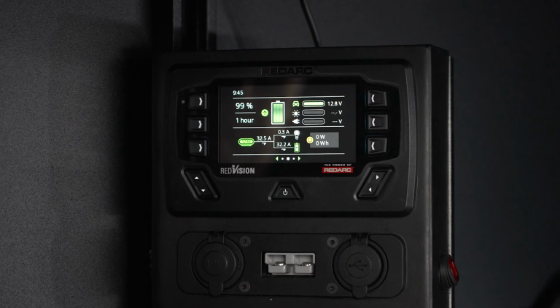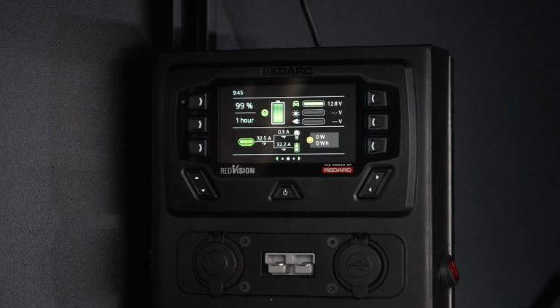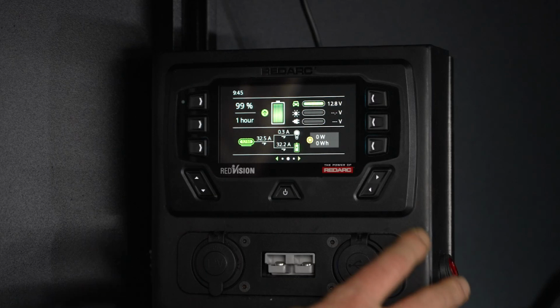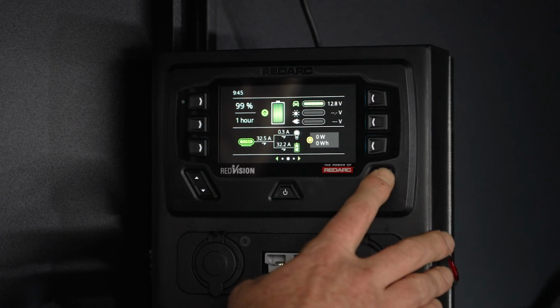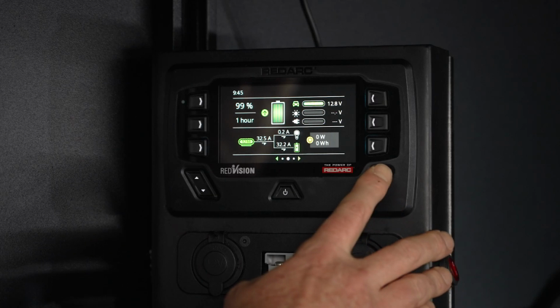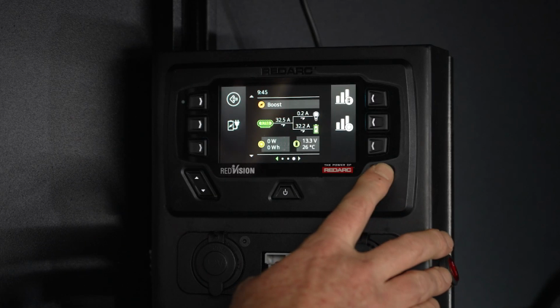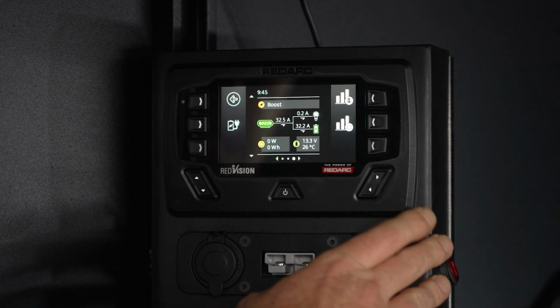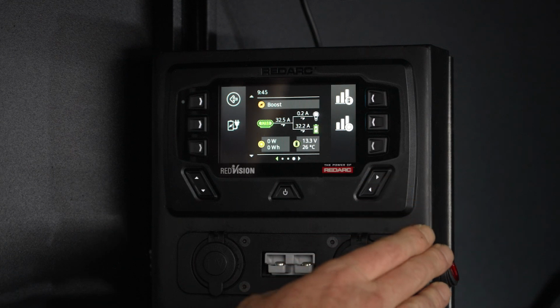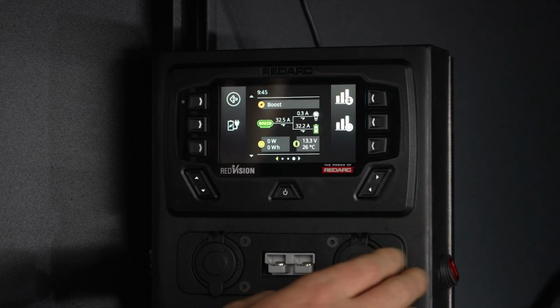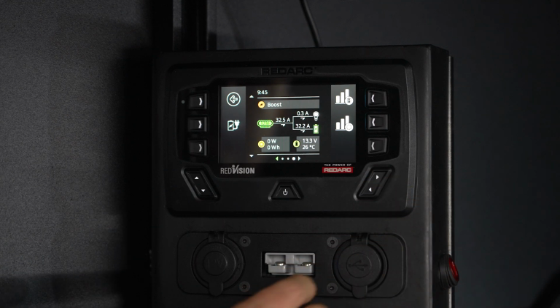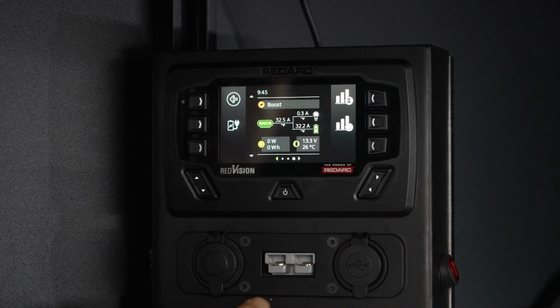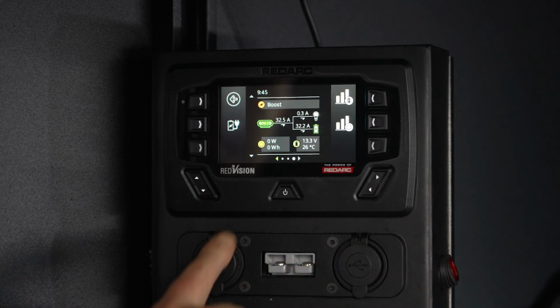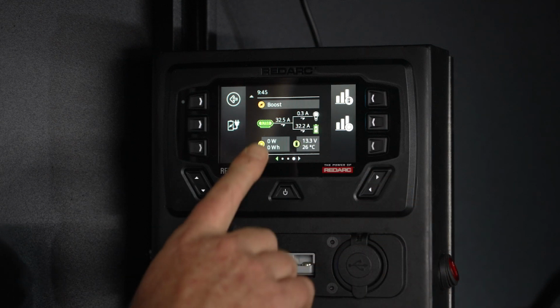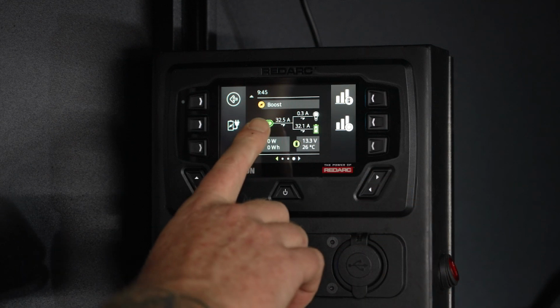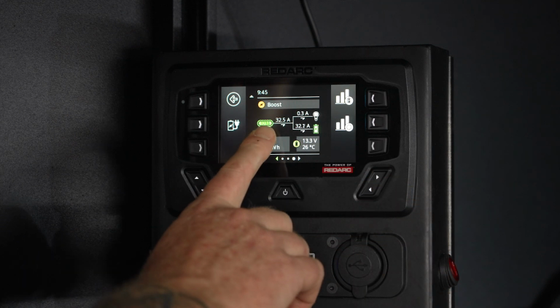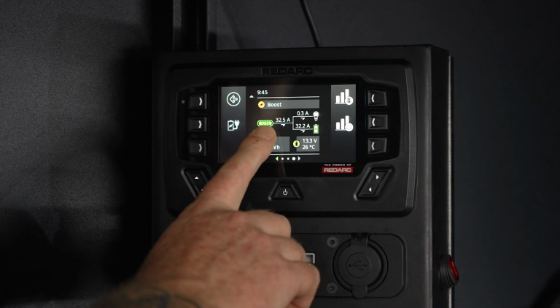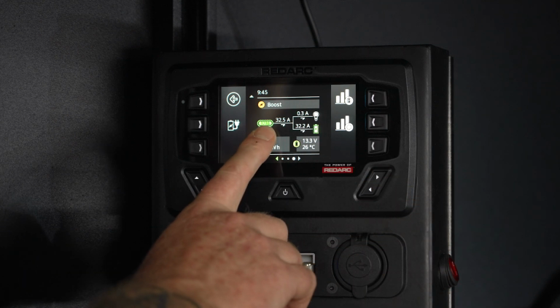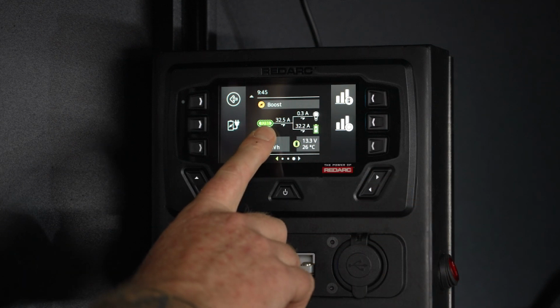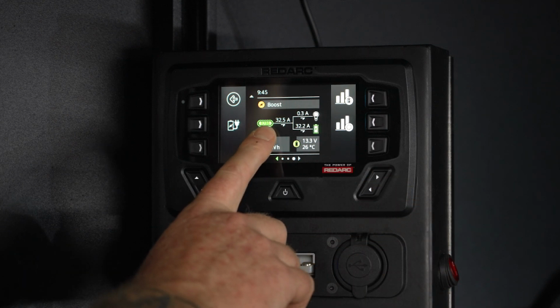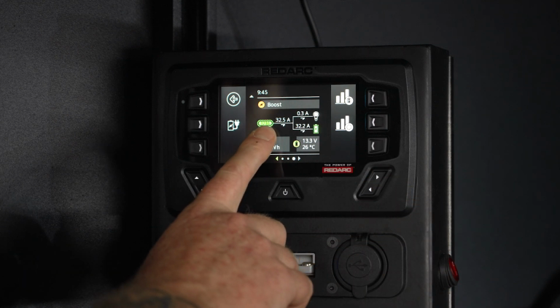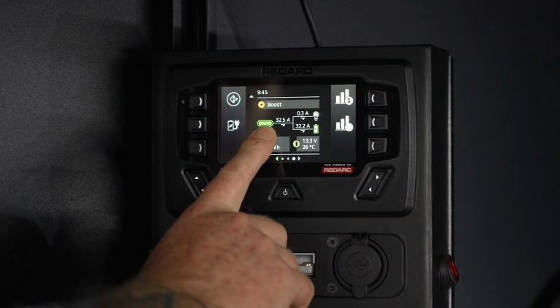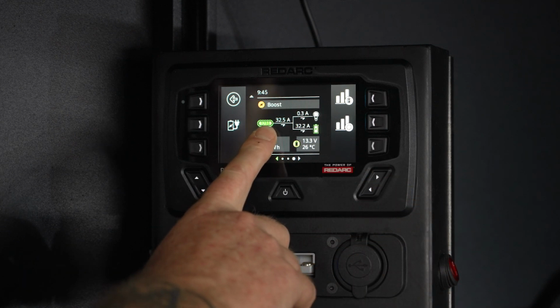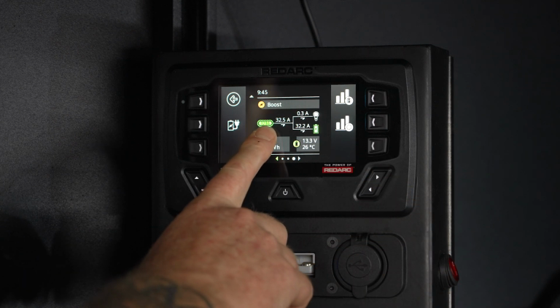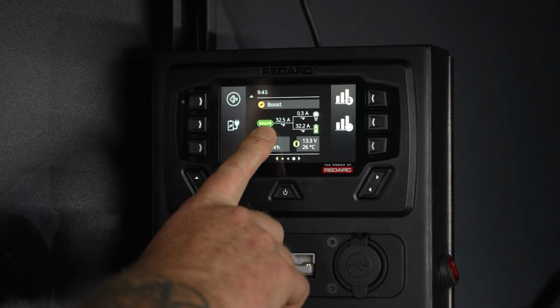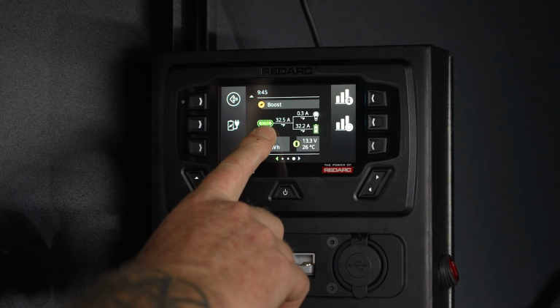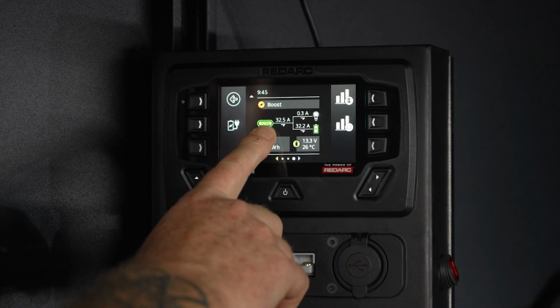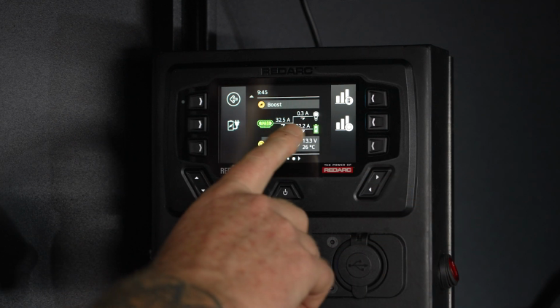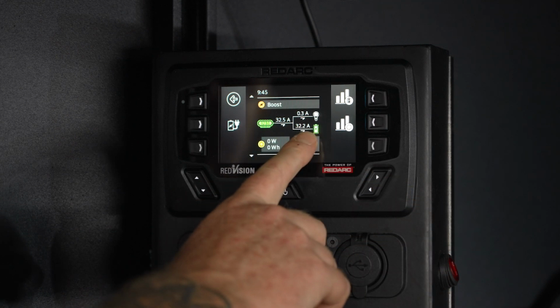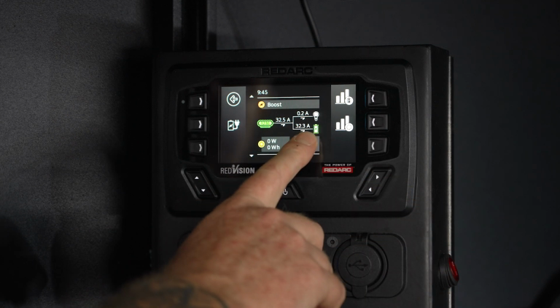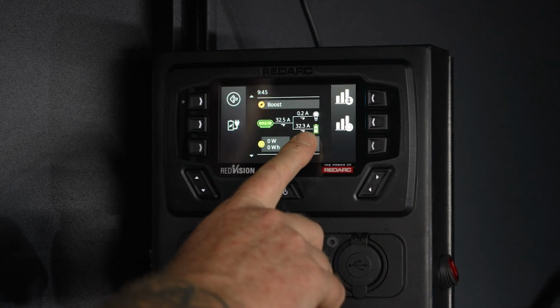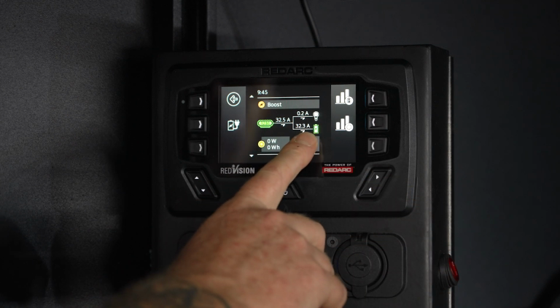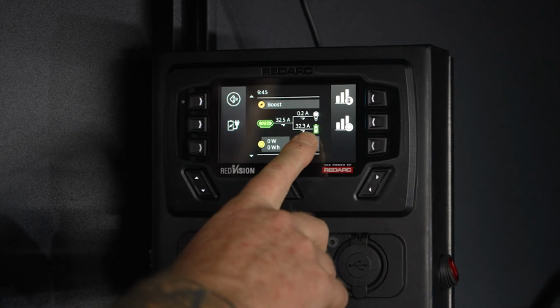Featuring the Manager 30 and intuitive Redvision display, monitoring and managing your battery has never been easier.